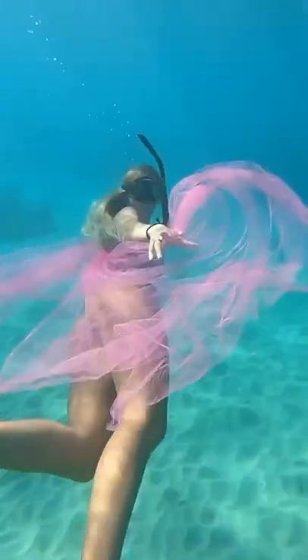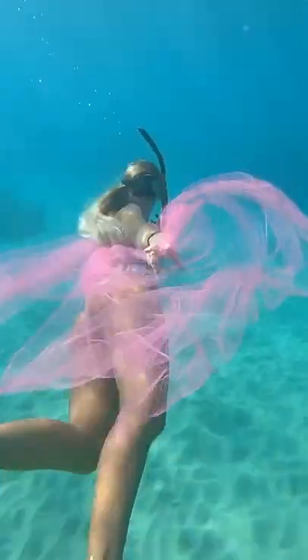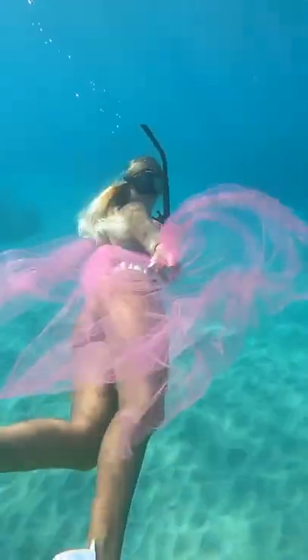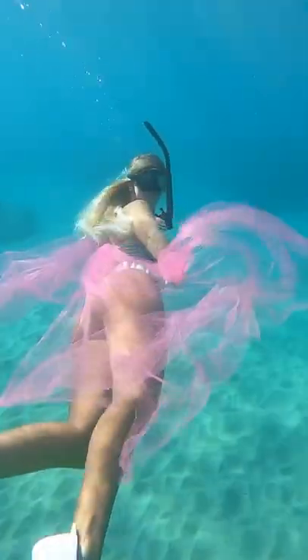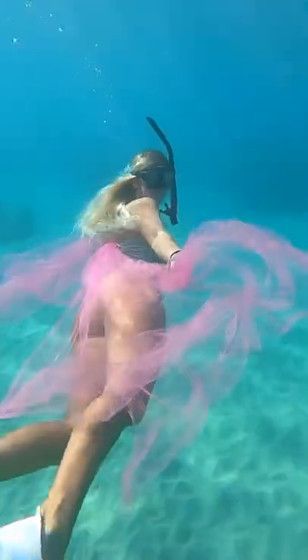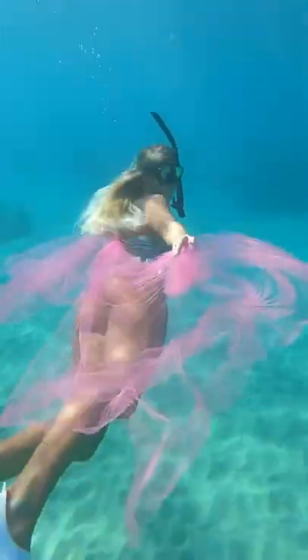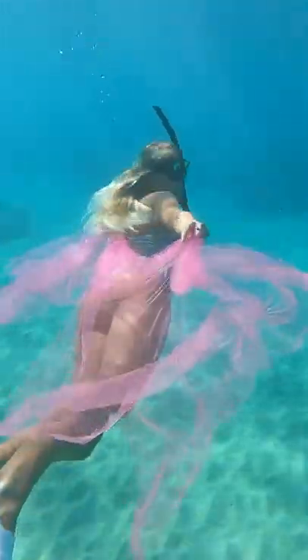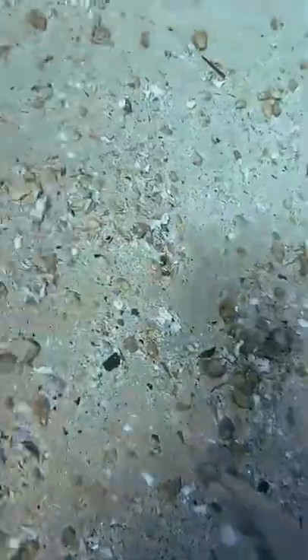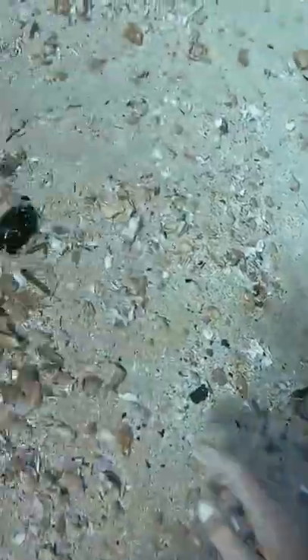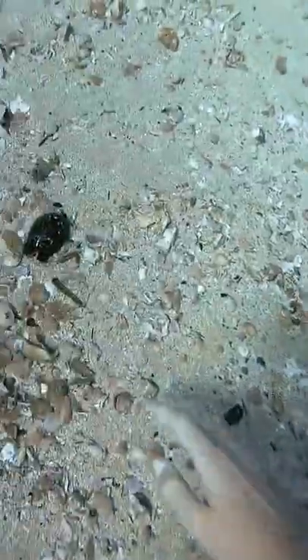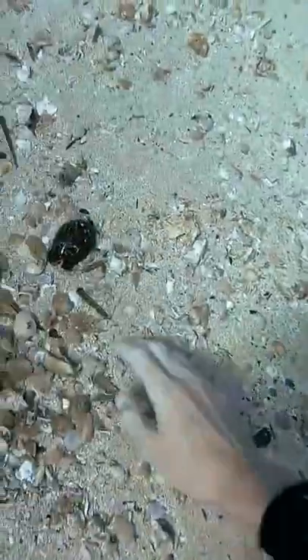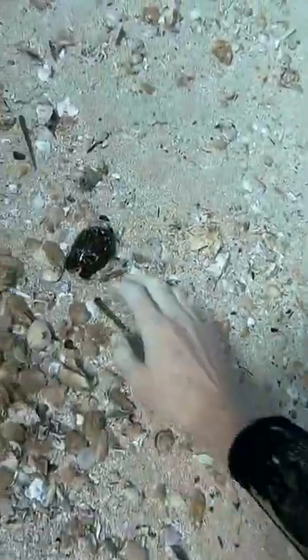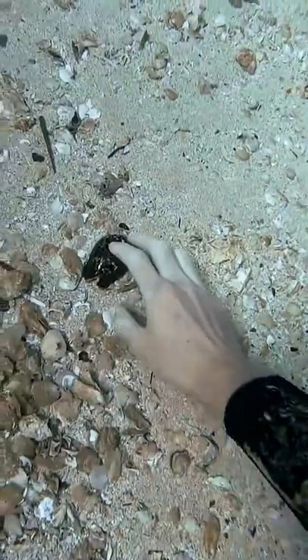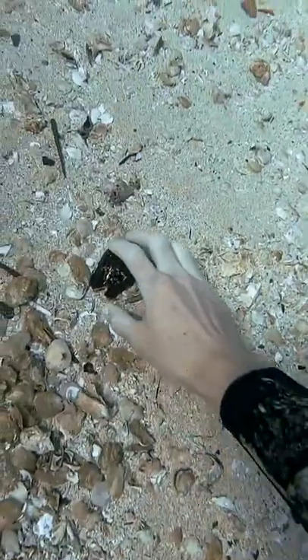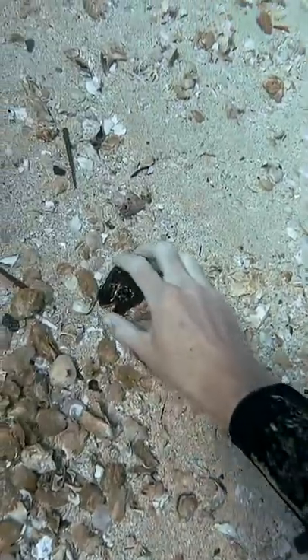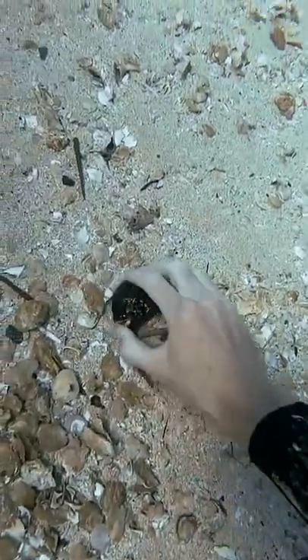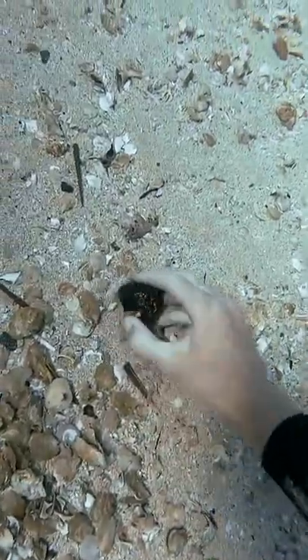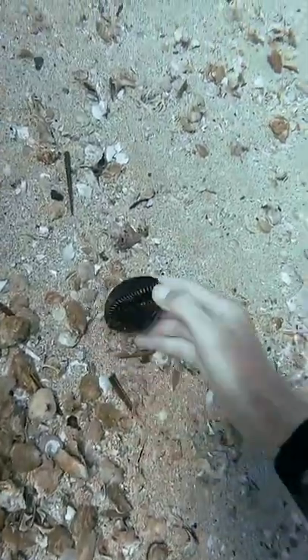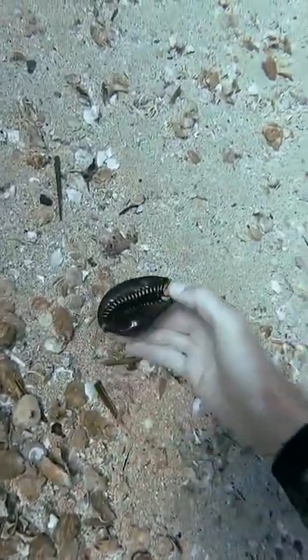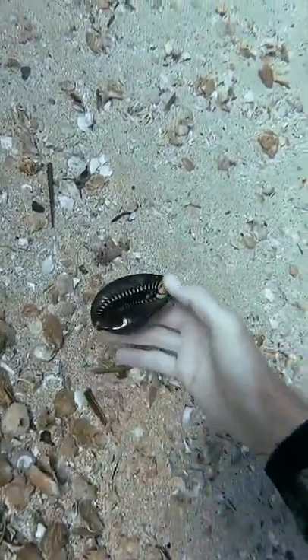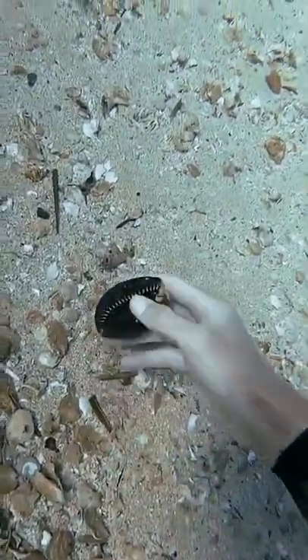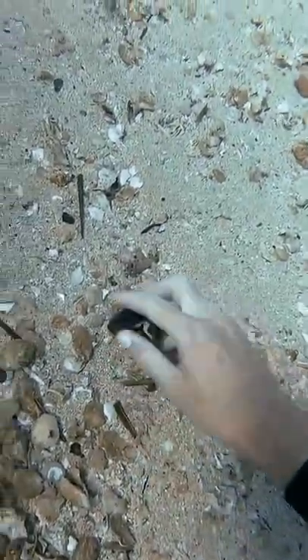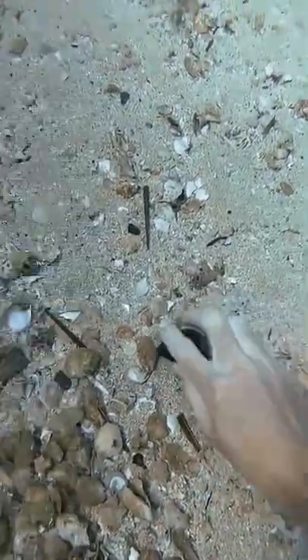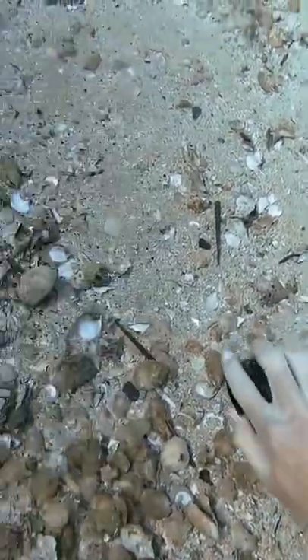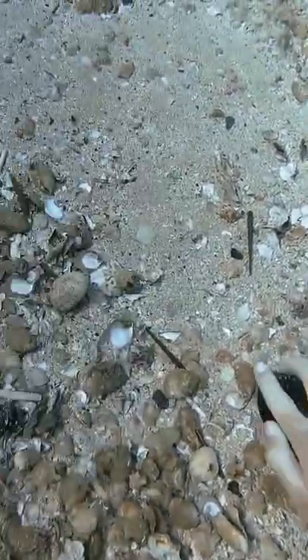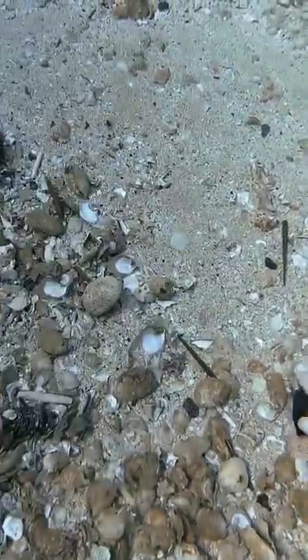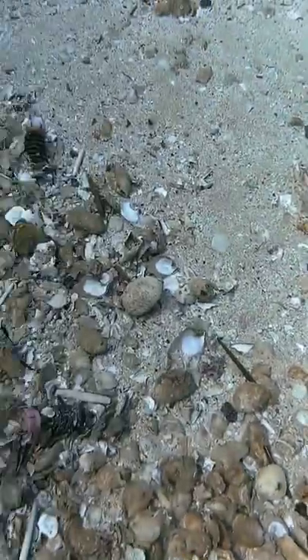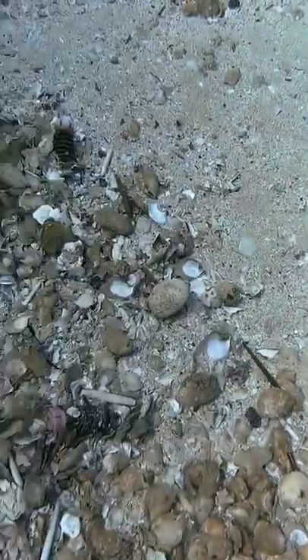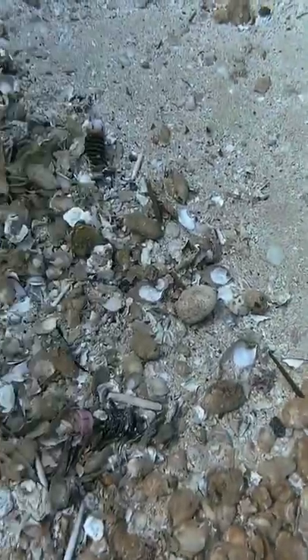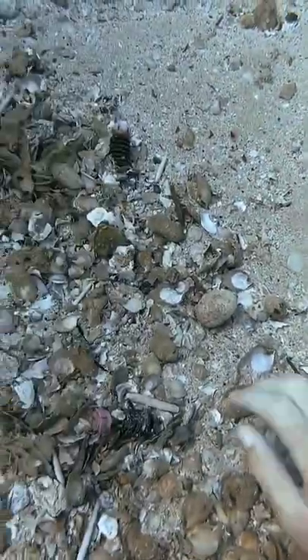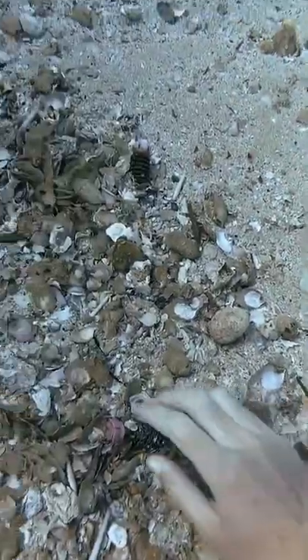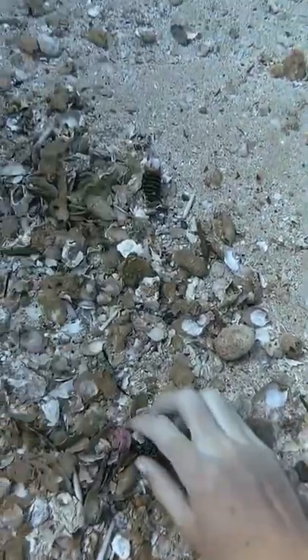Alright, enough horsing around, I gotta pick up some trash. First I found this shell that was definitely living, so I left it there.